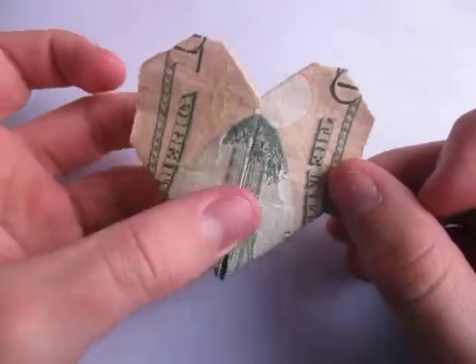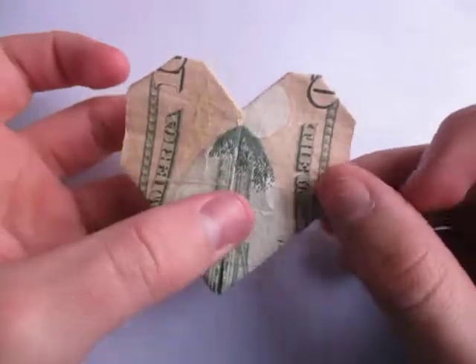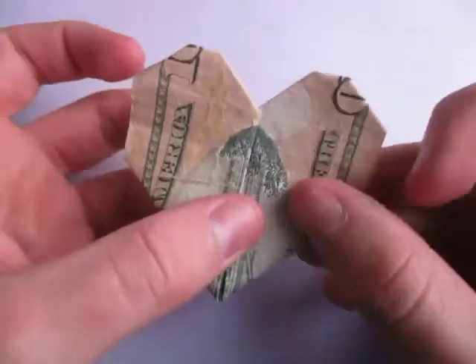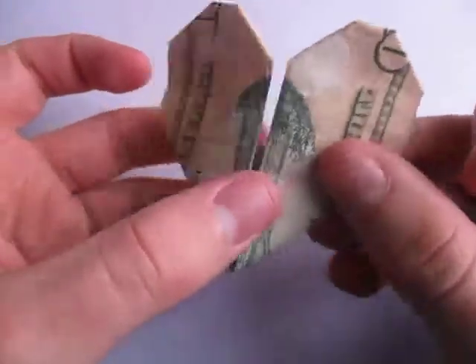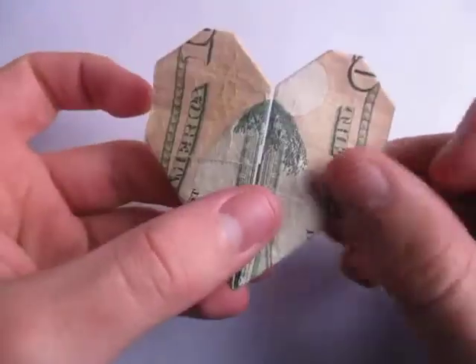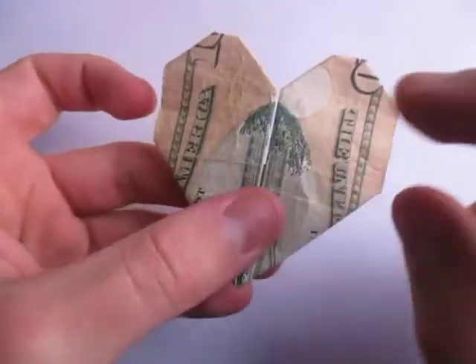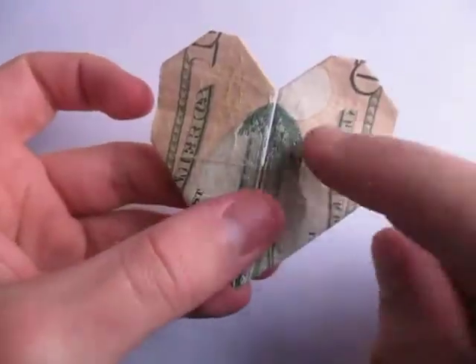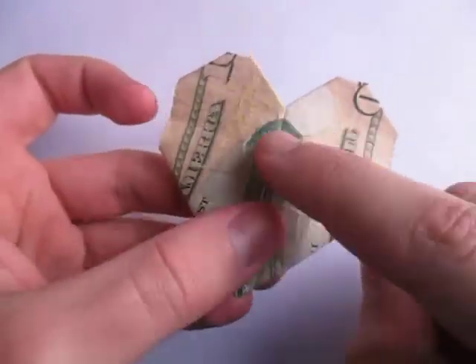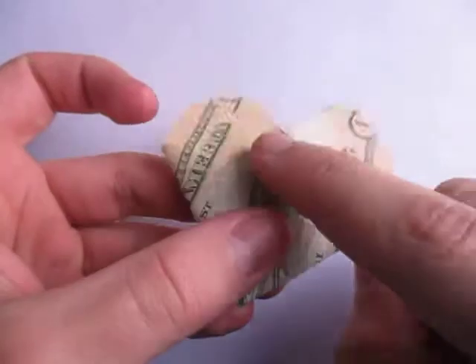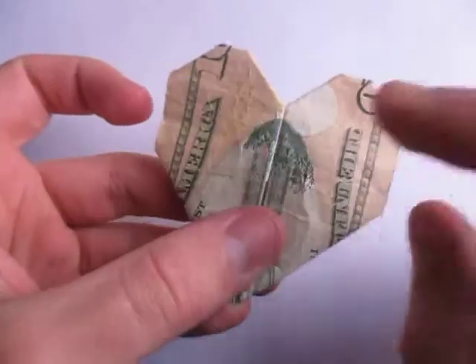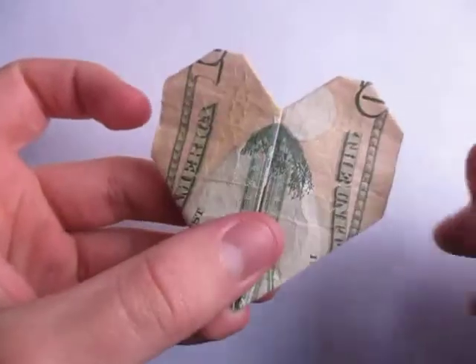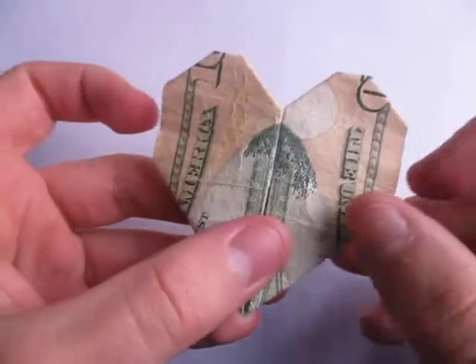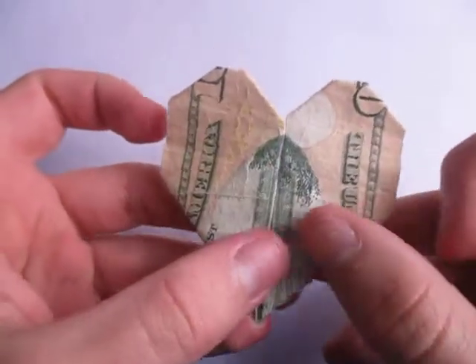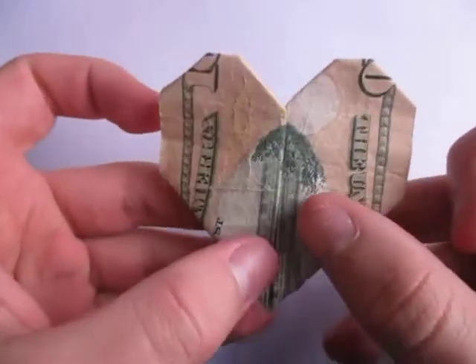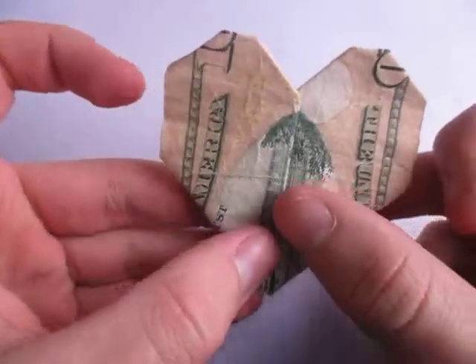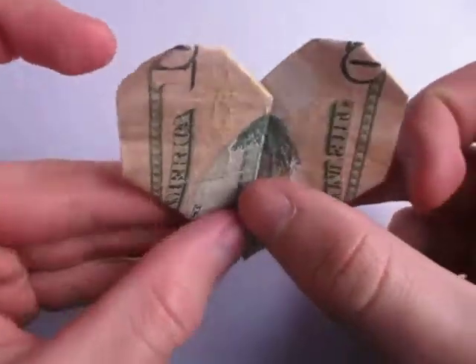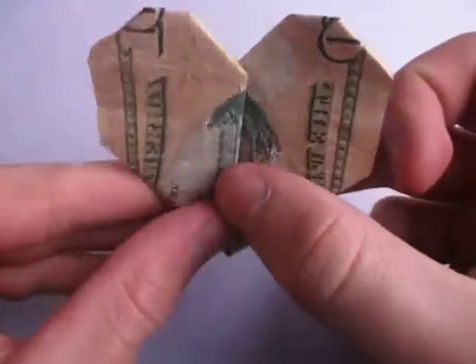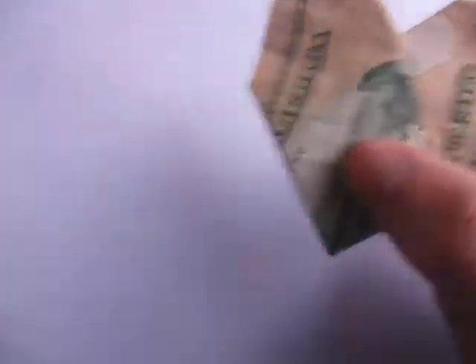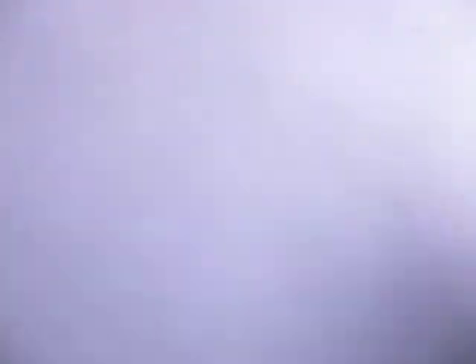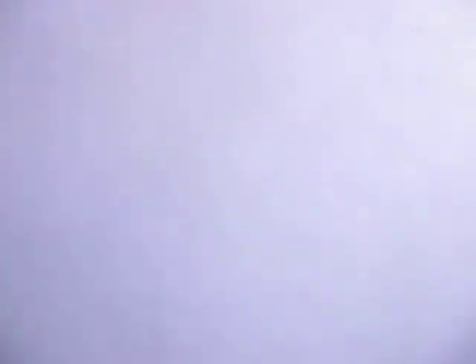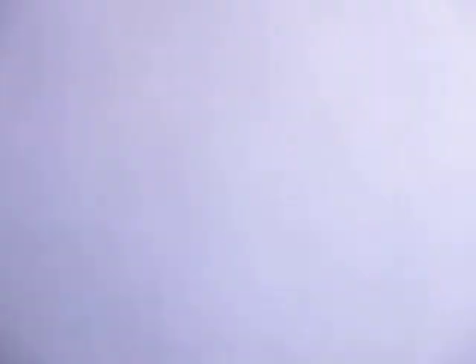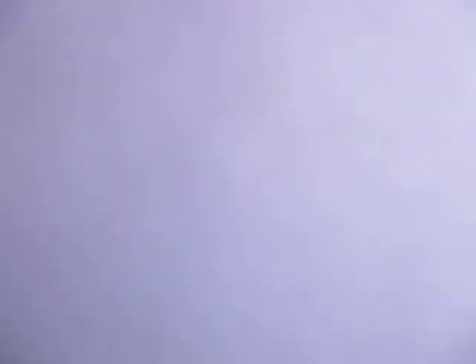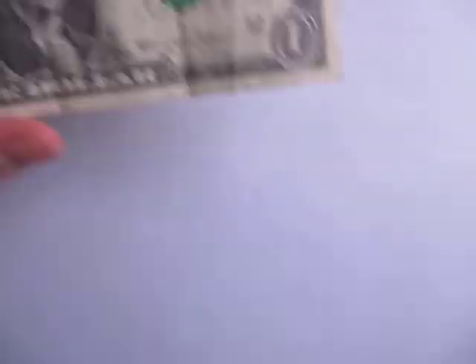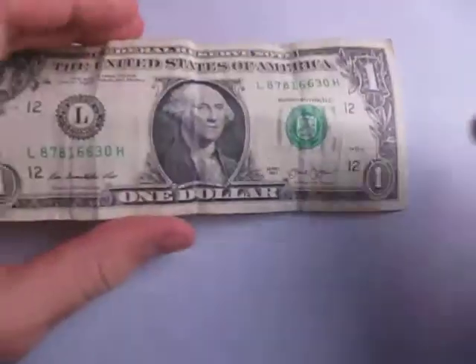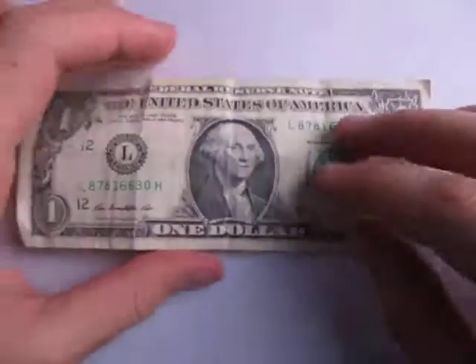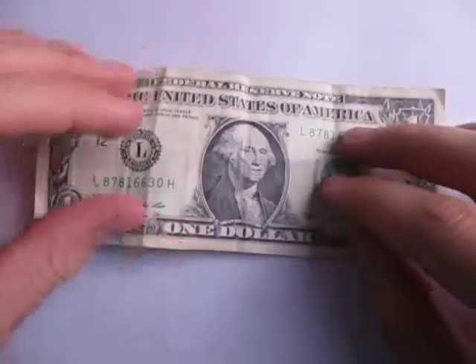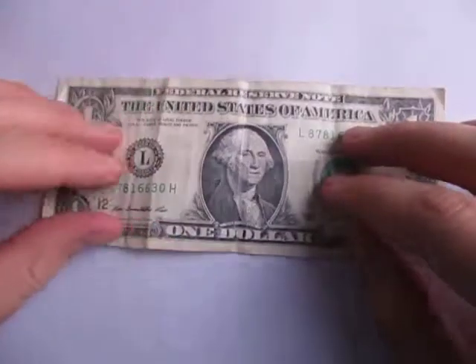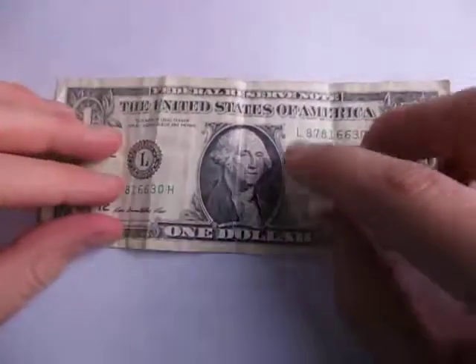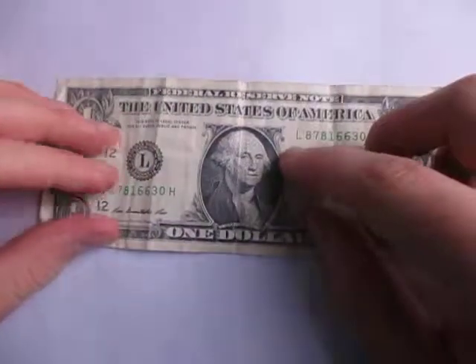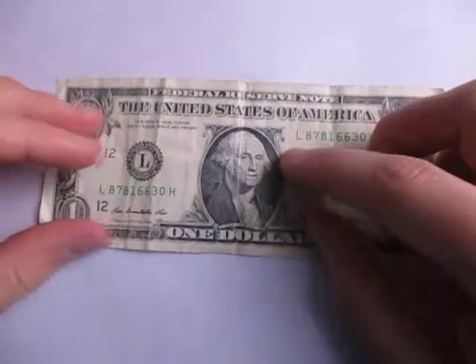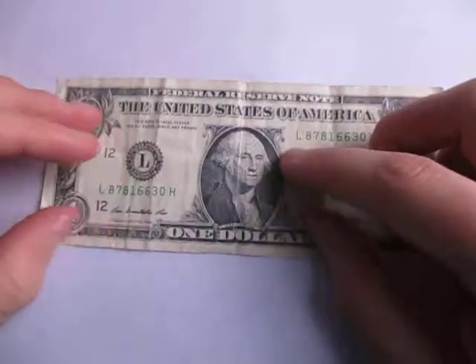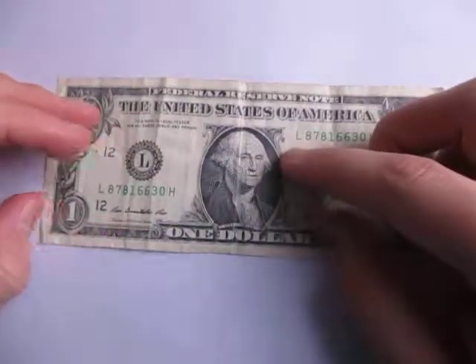This model I folded from a $10 bill, but for the purposes of this tutorial, I'm going to show you how to fold it from a $1 bill.